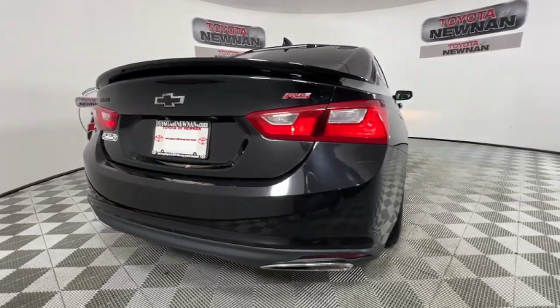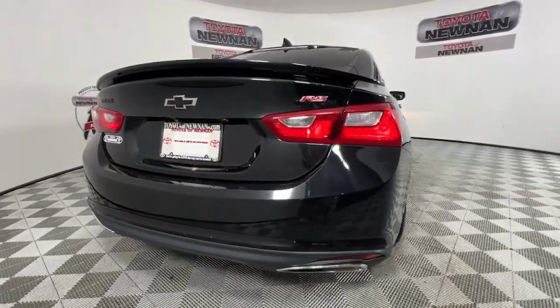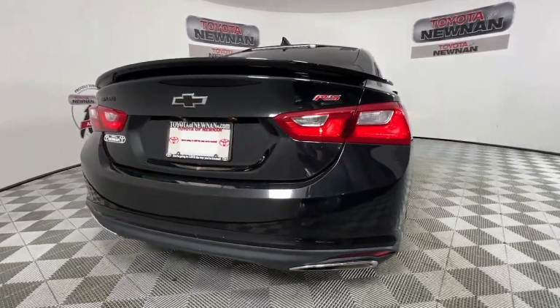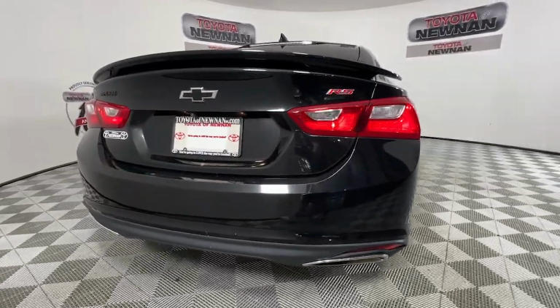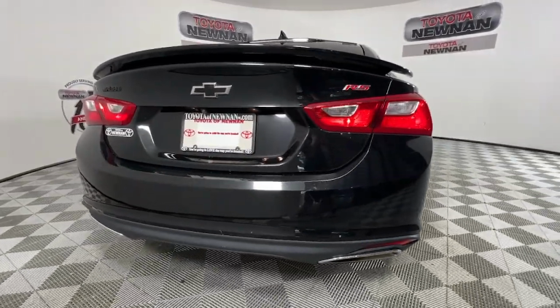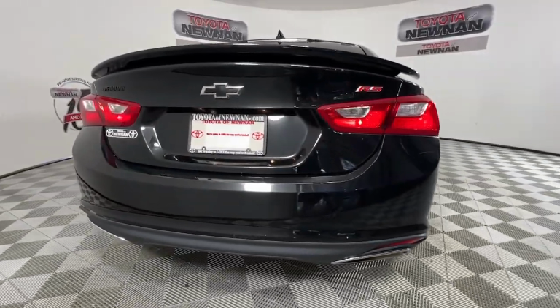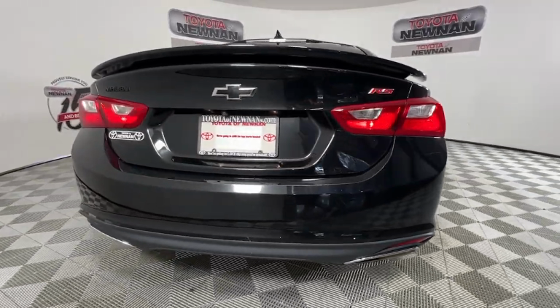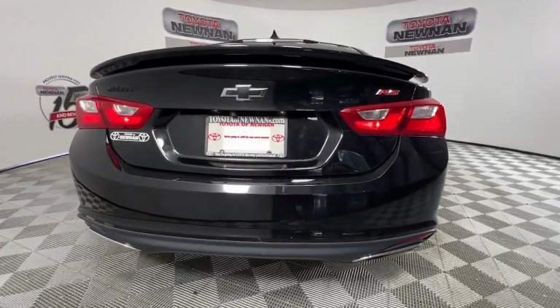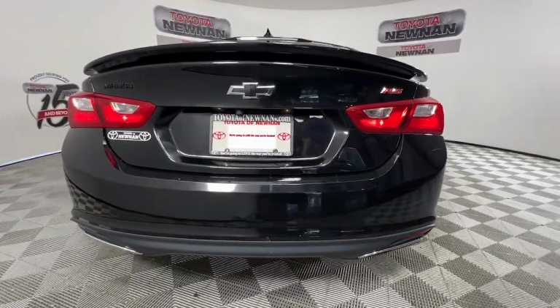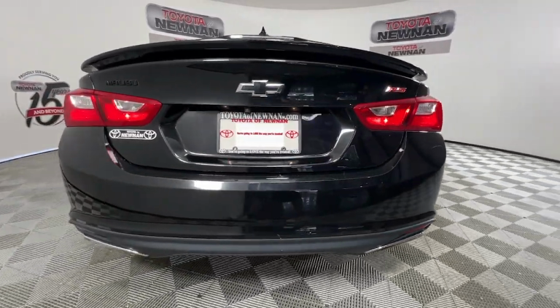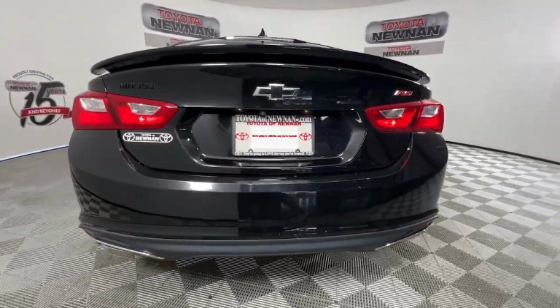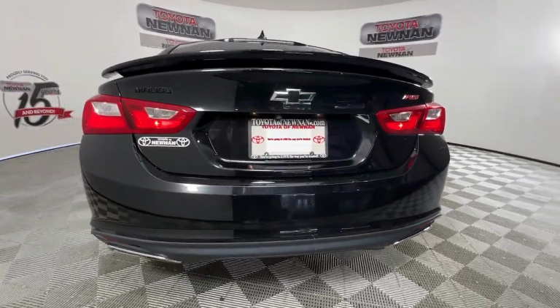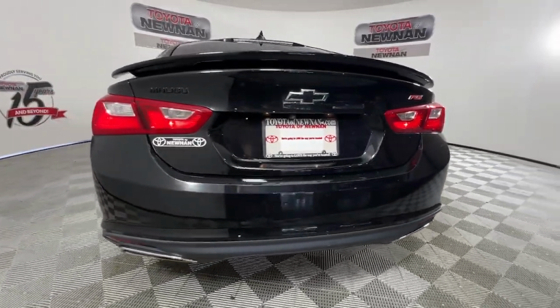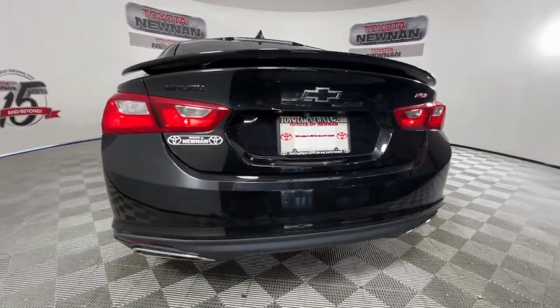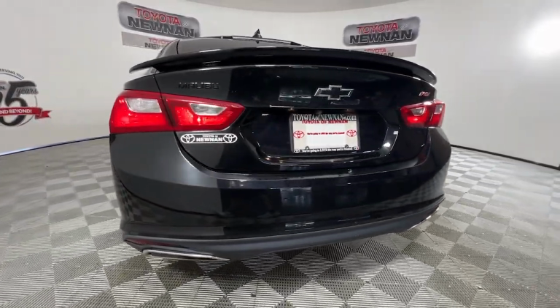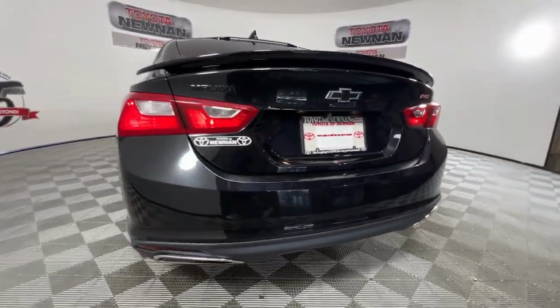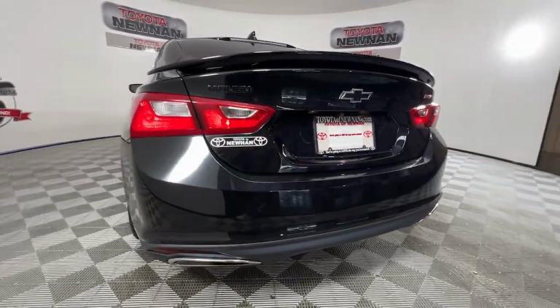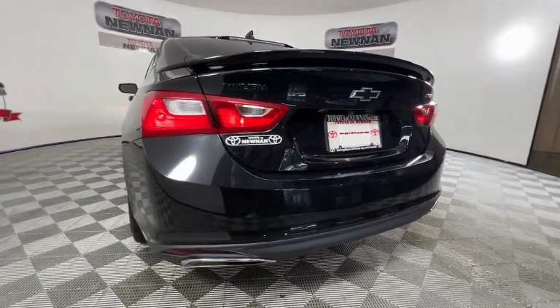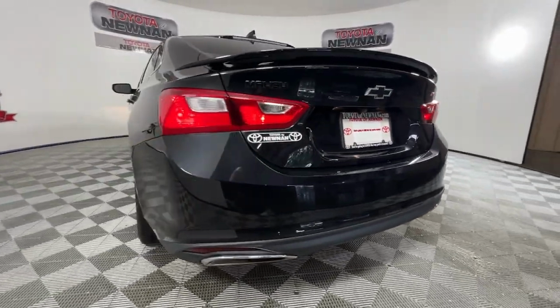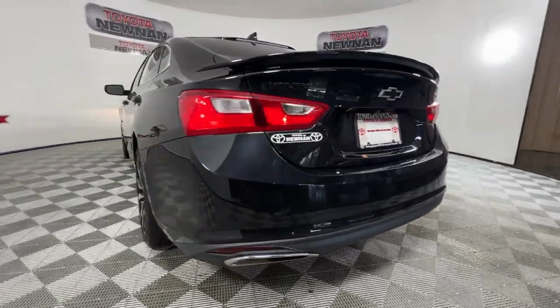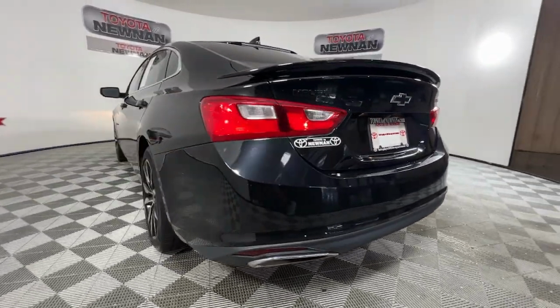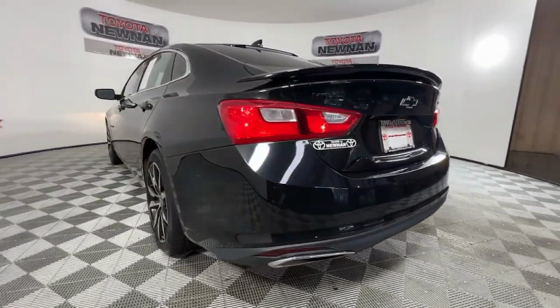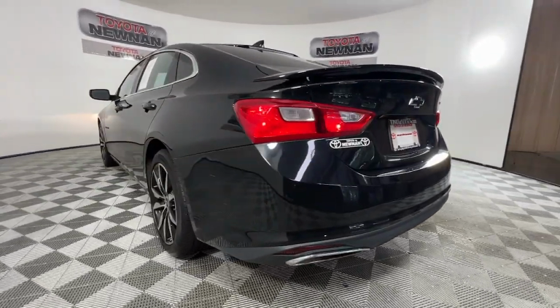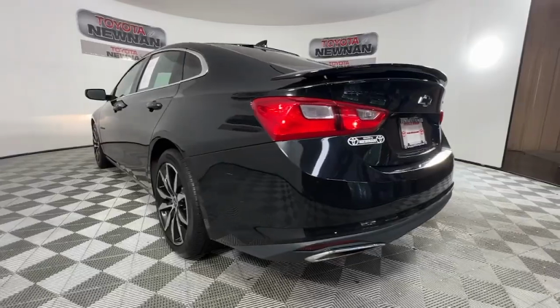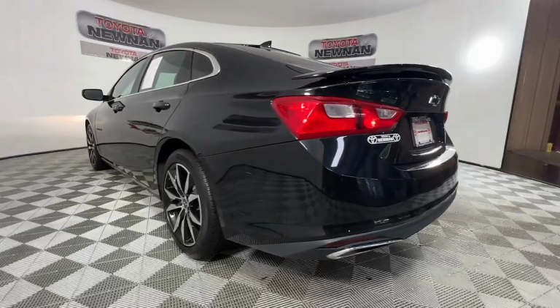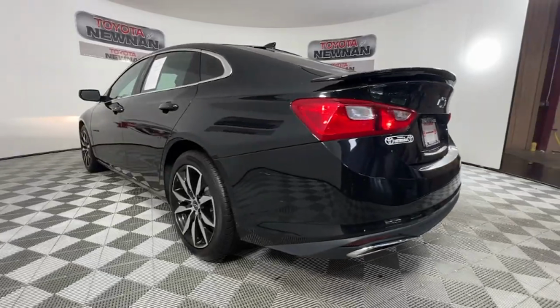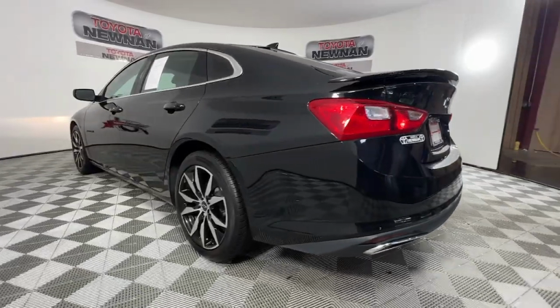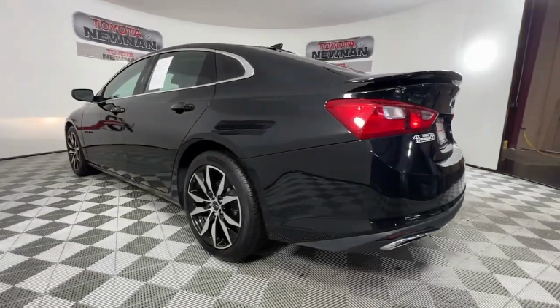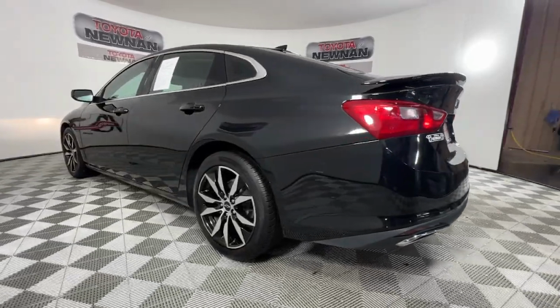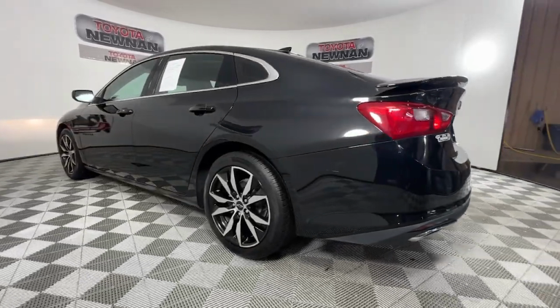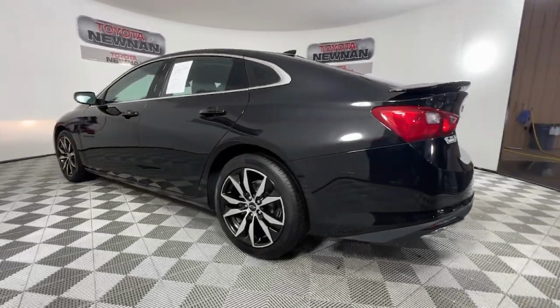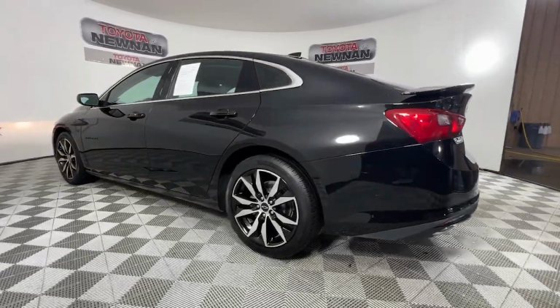The Malibu is the safe, luxurious, mid-sized car that satisfies your desire for driving pleasure.